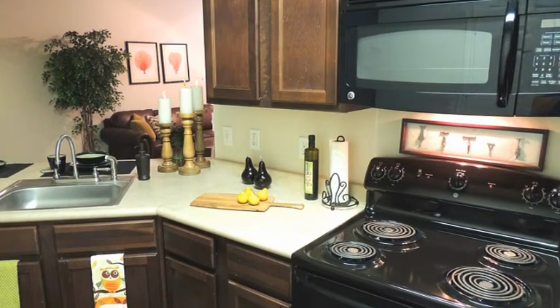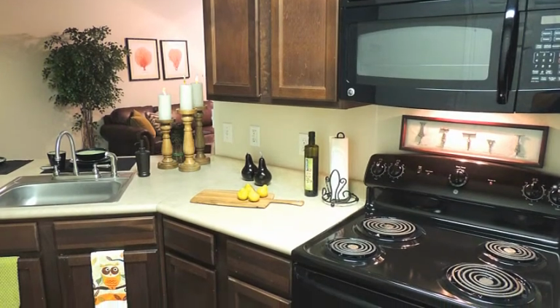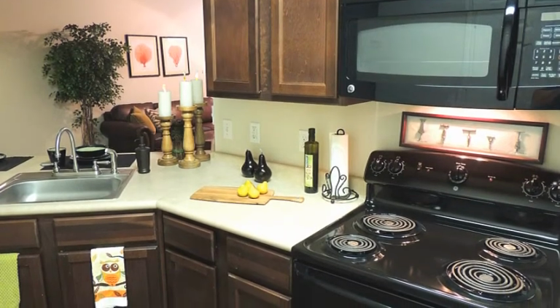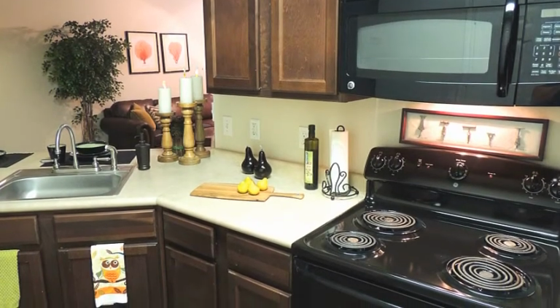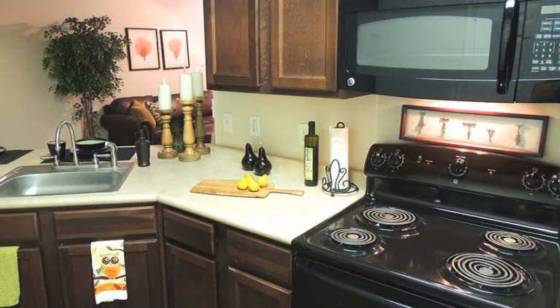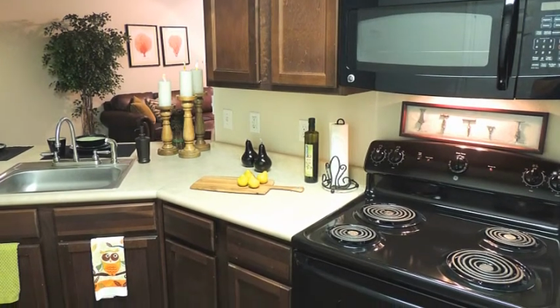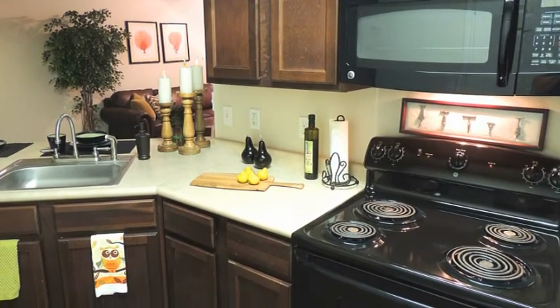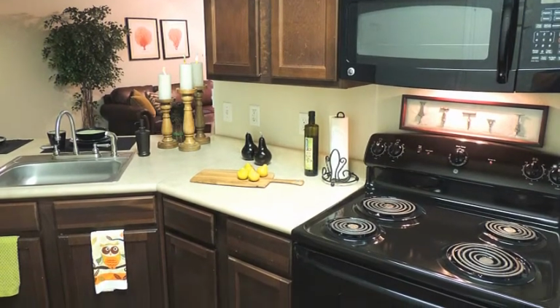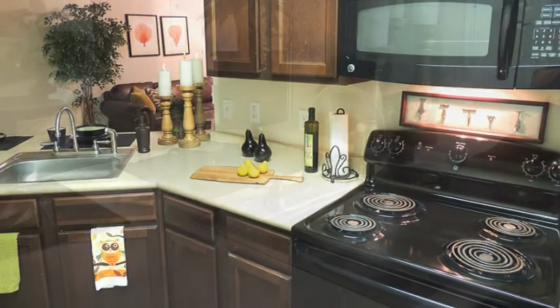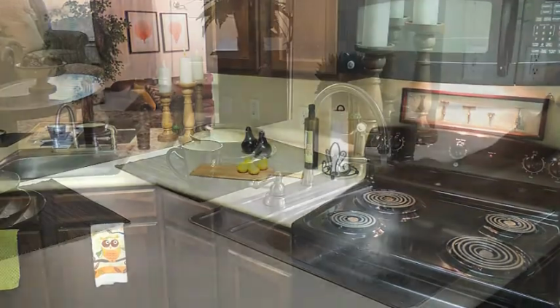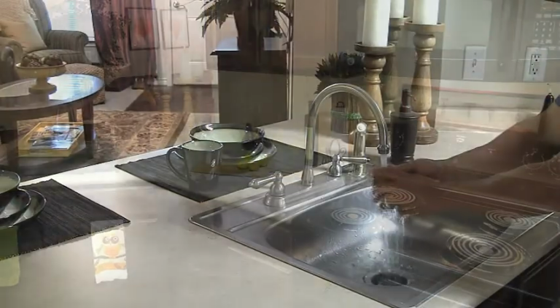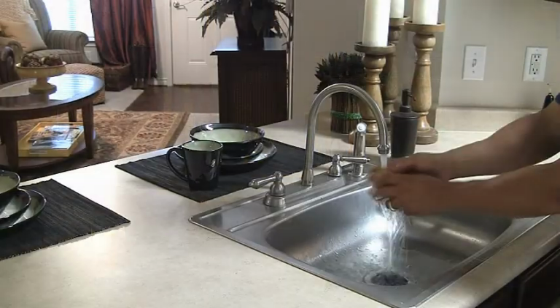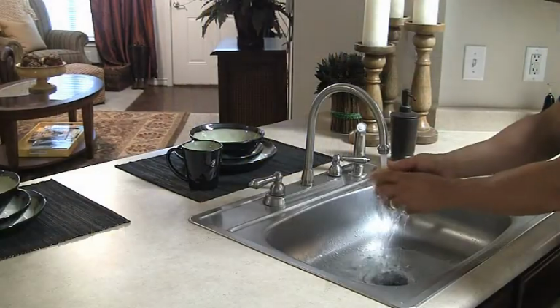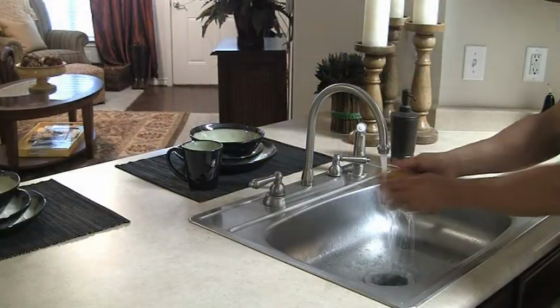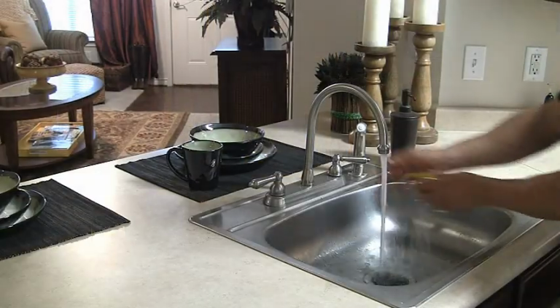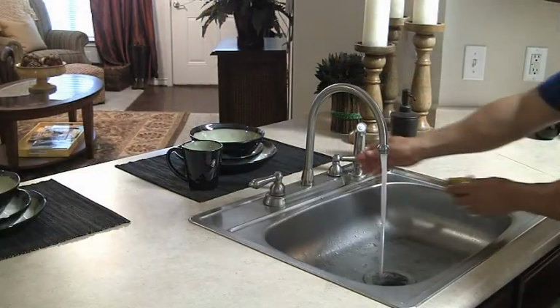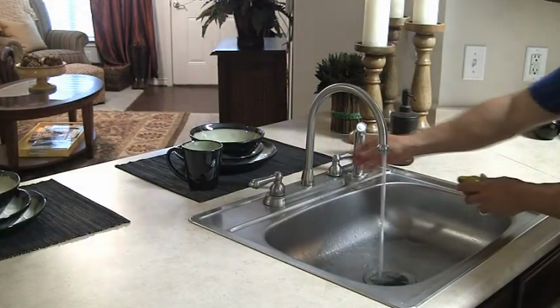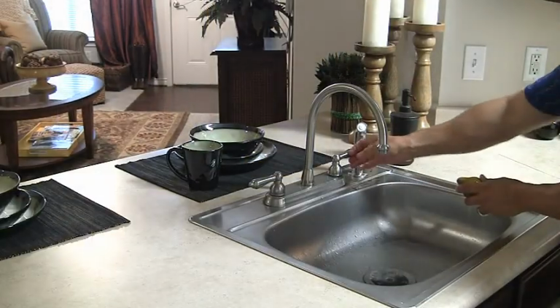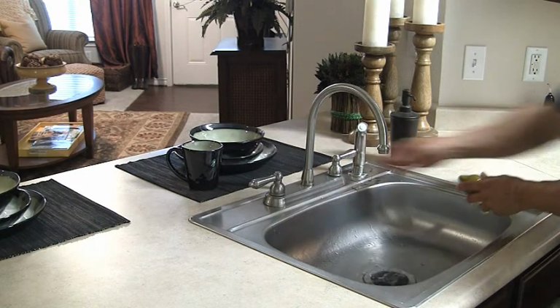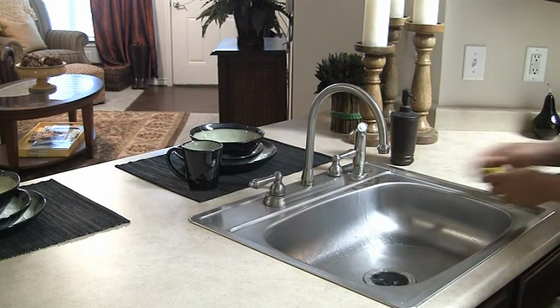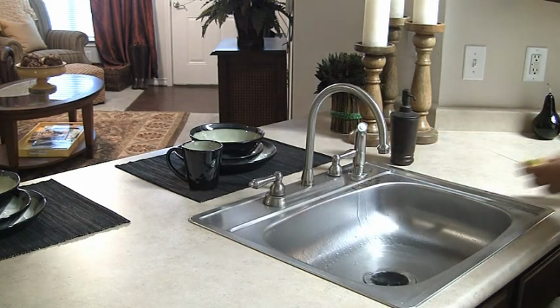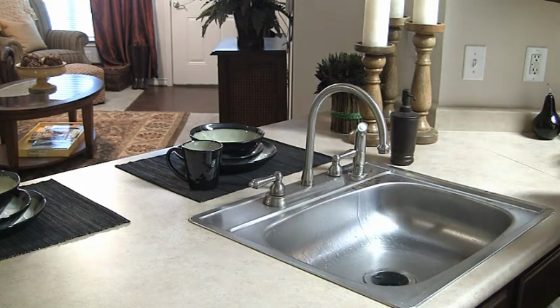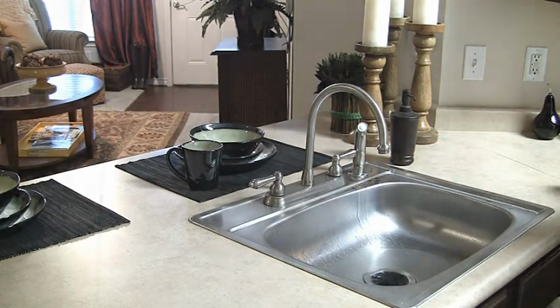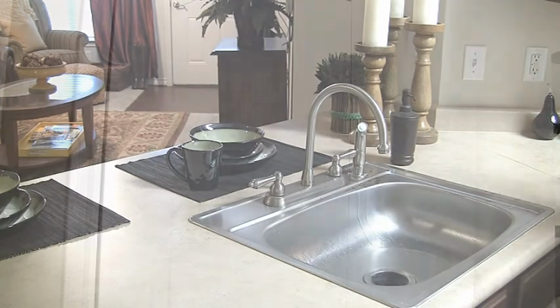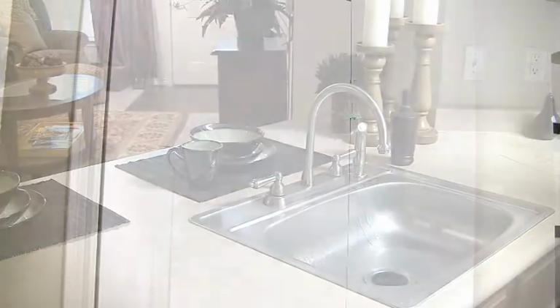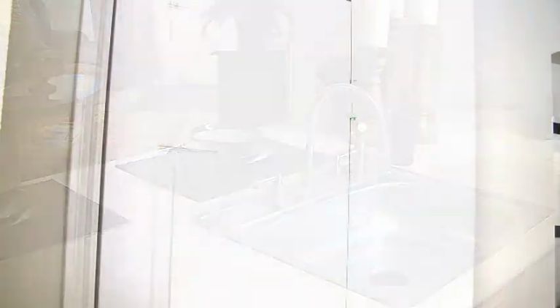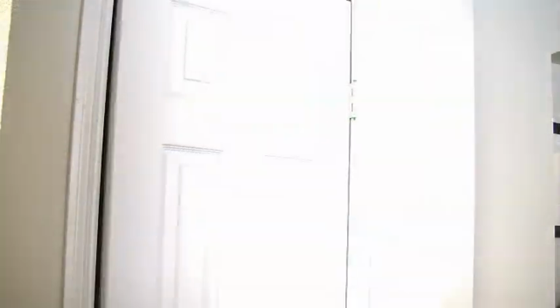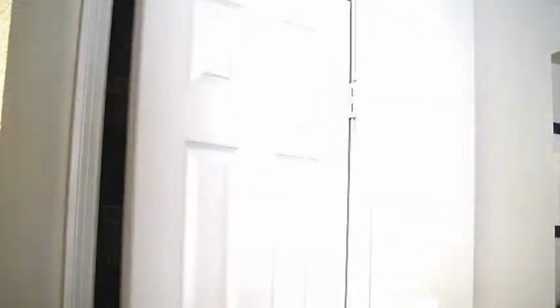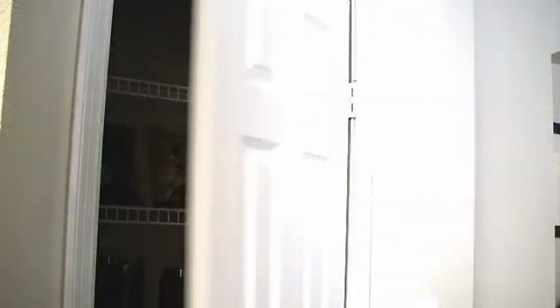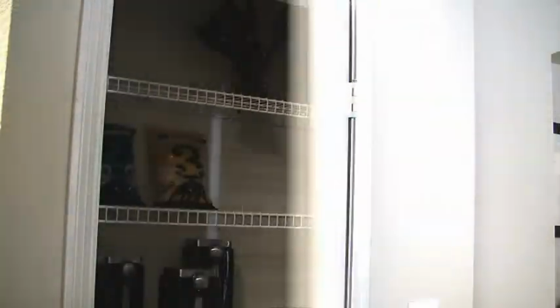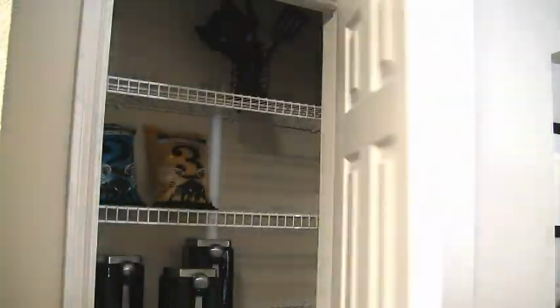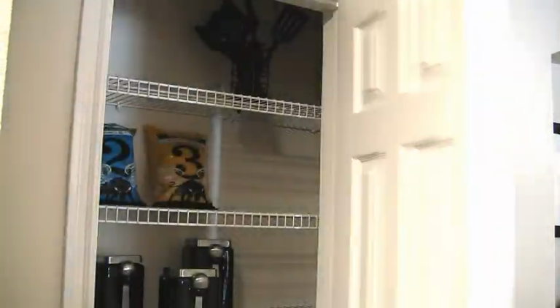Kitchen features include built-in microwave ovens, frost-free refrigerators with ice makers, stainless steel sinks, and even convenient kitchen pantries.